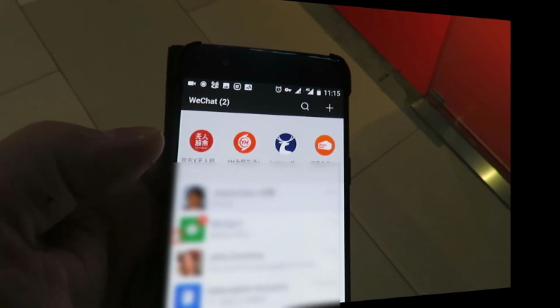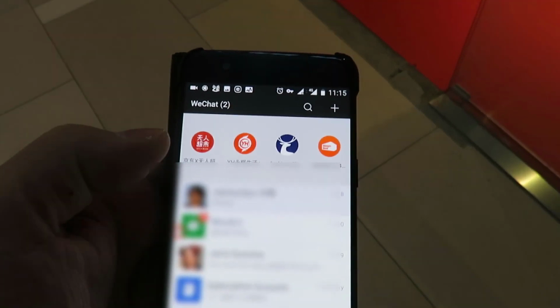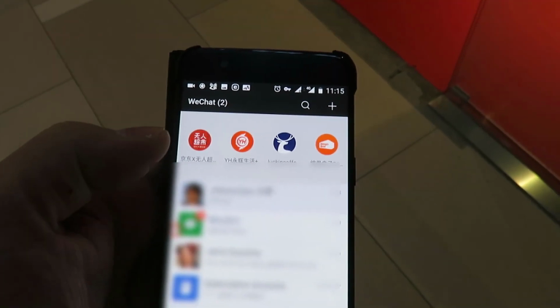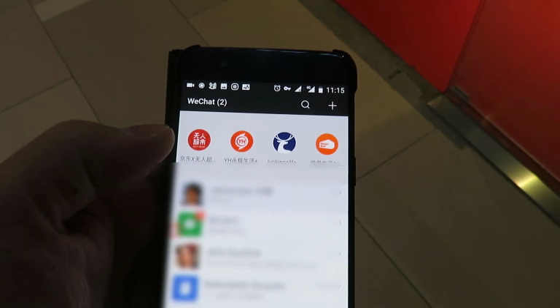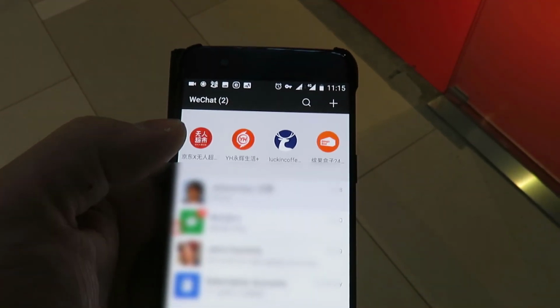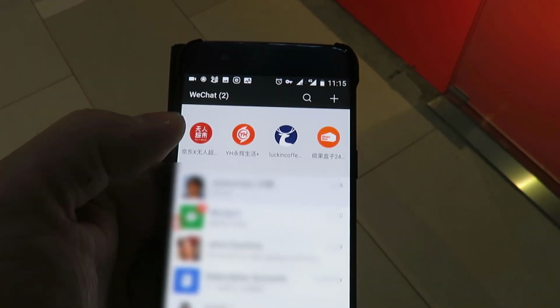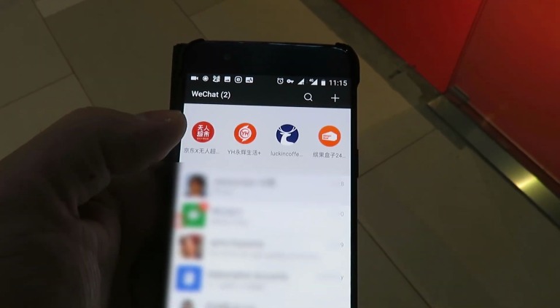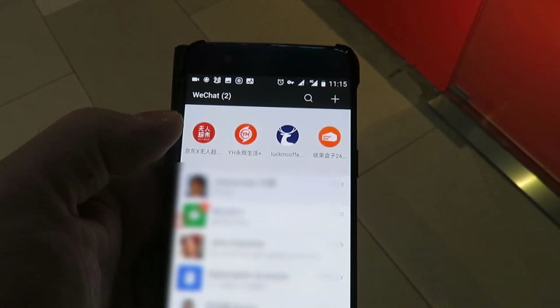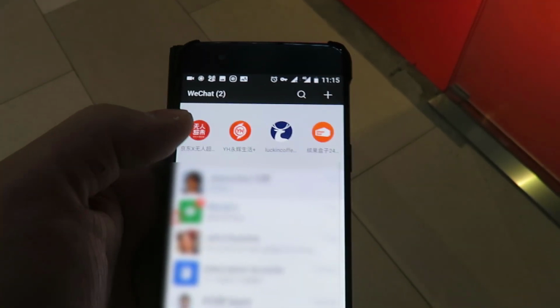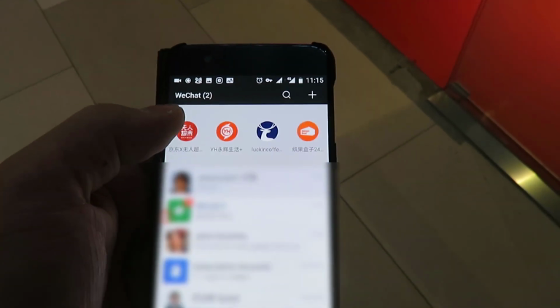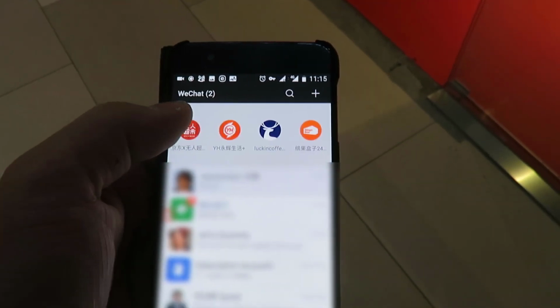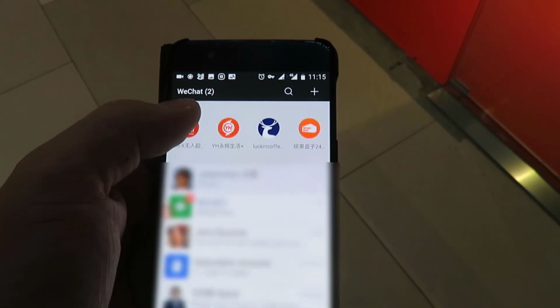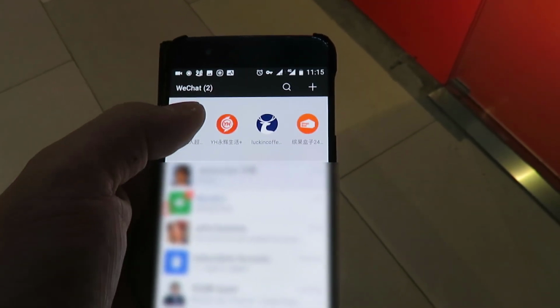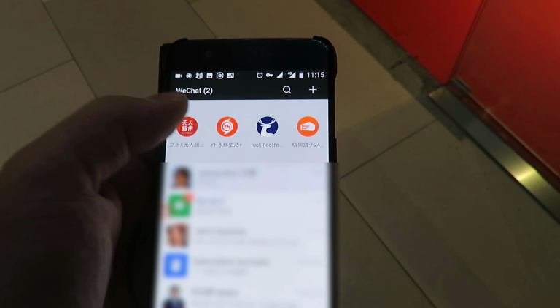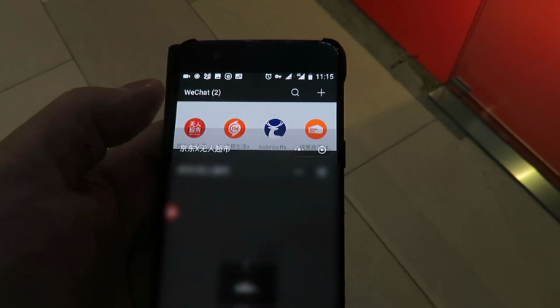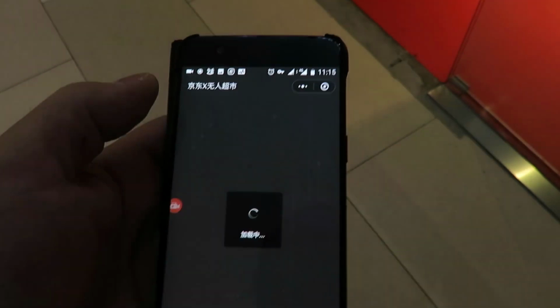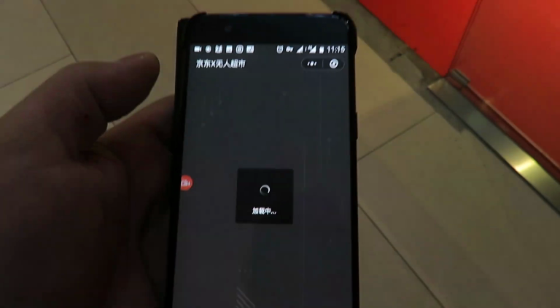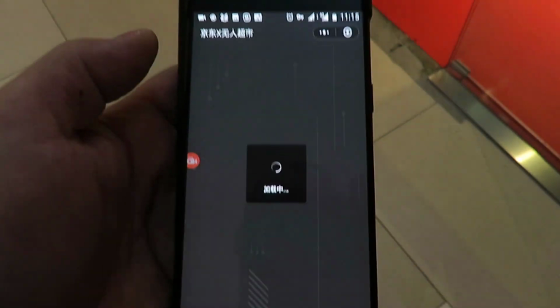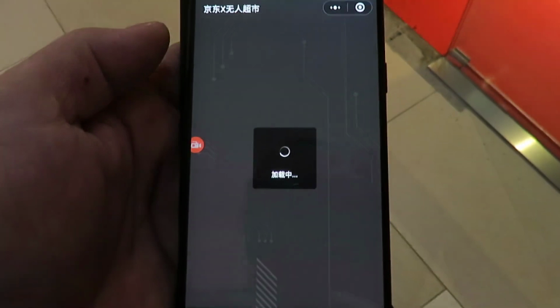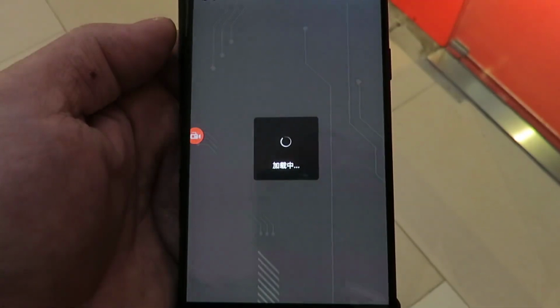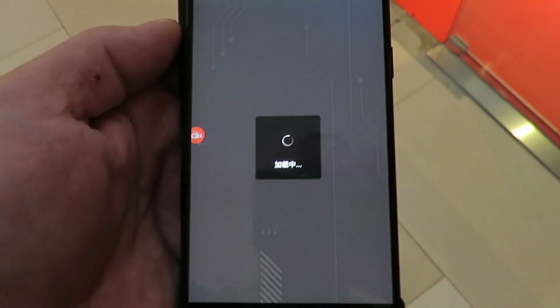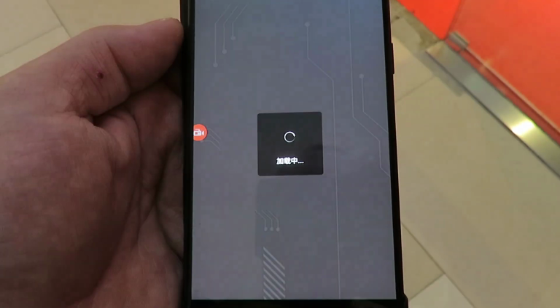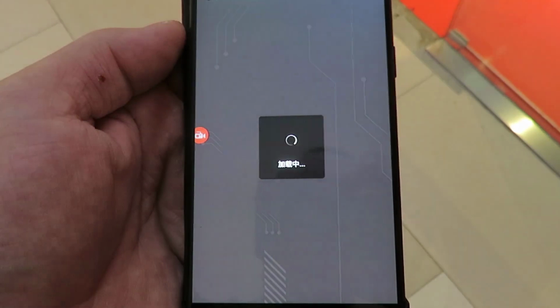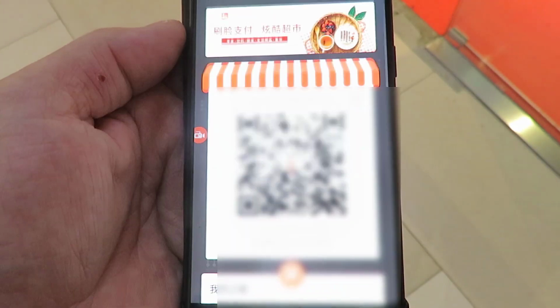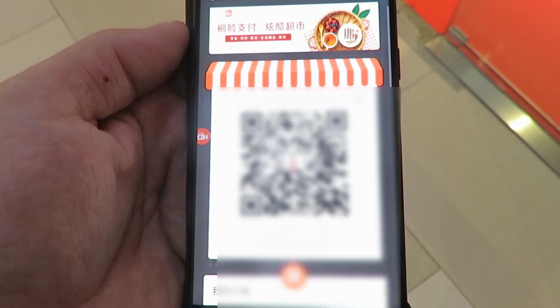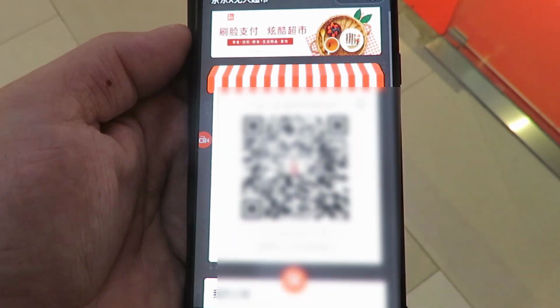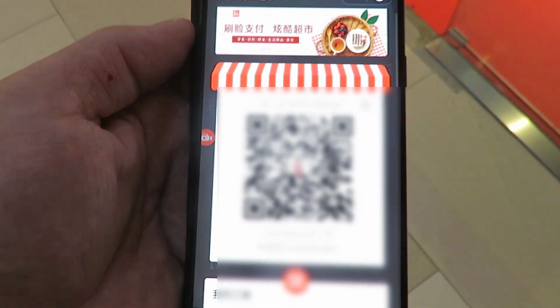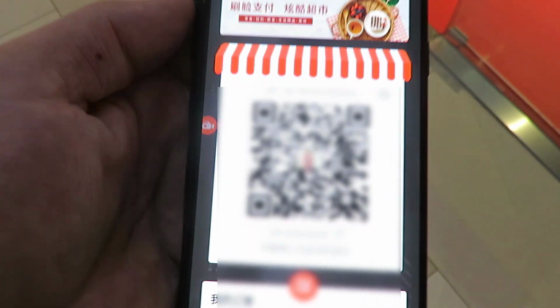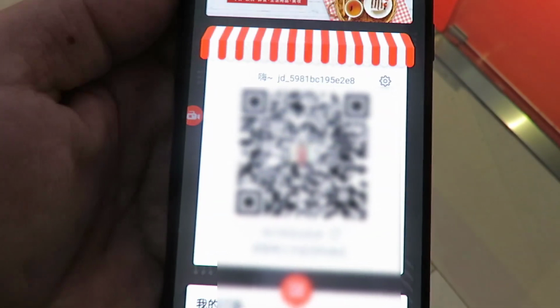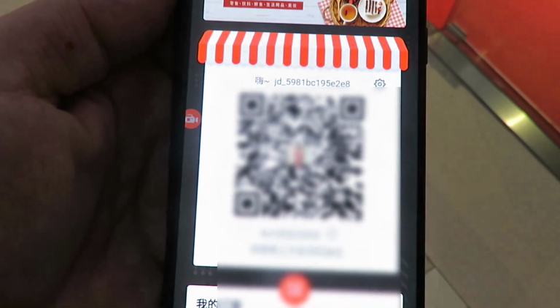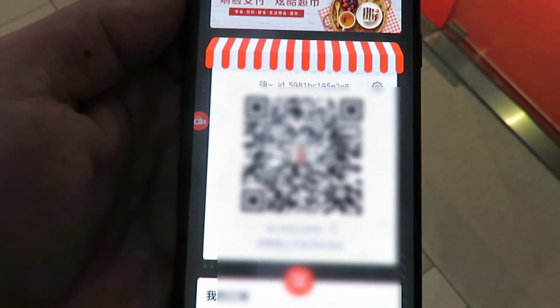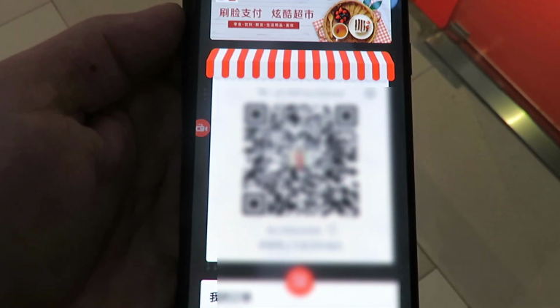So let's try that out now. I go into WeChat, I open the mini program, and that will bring up my QR code.